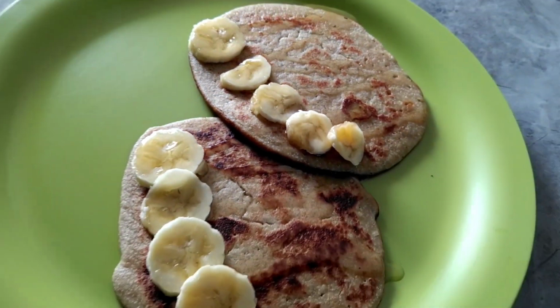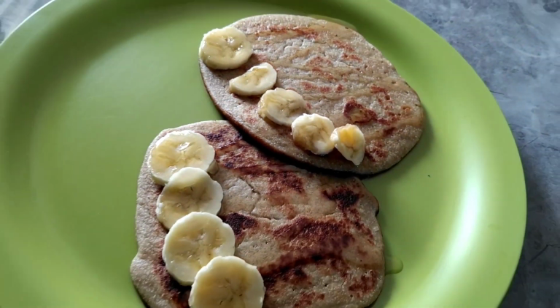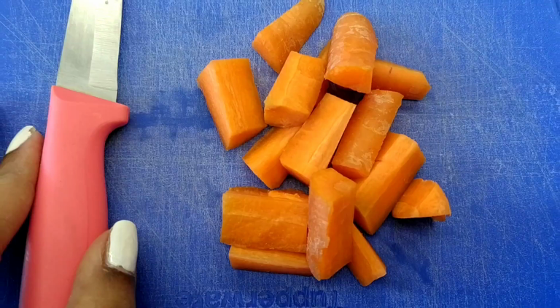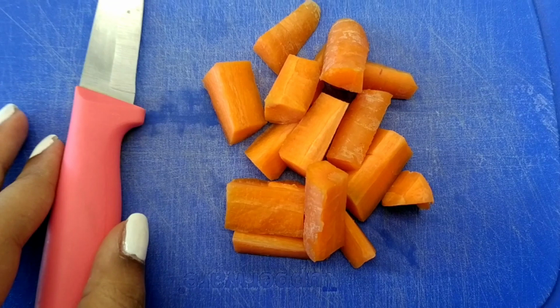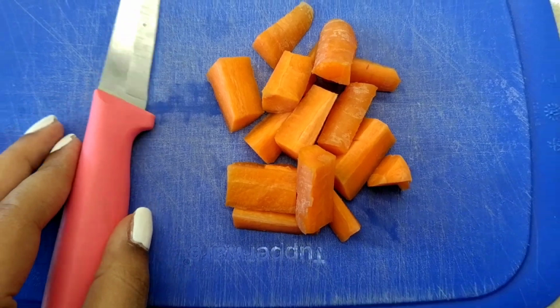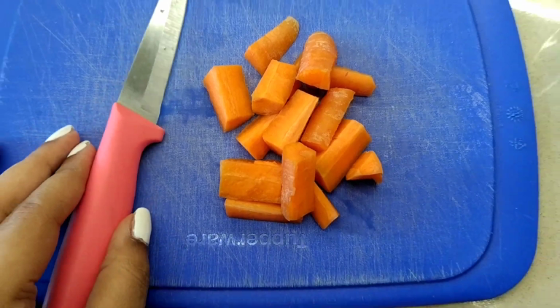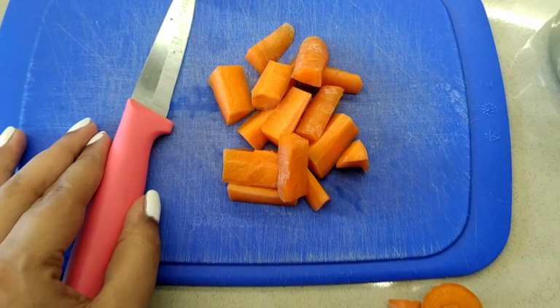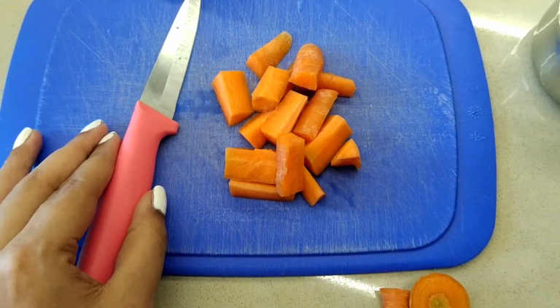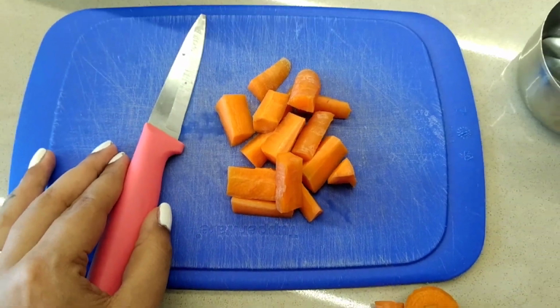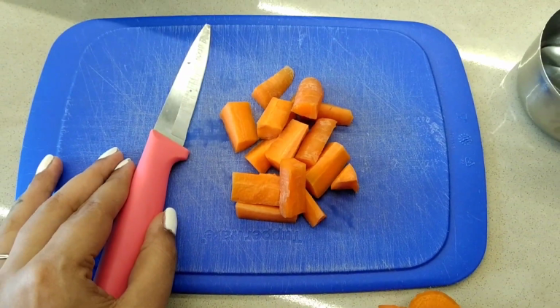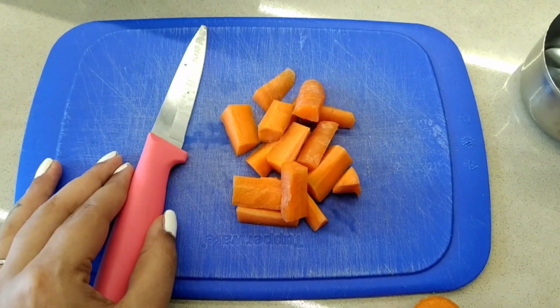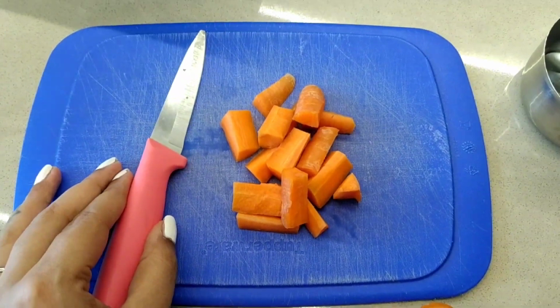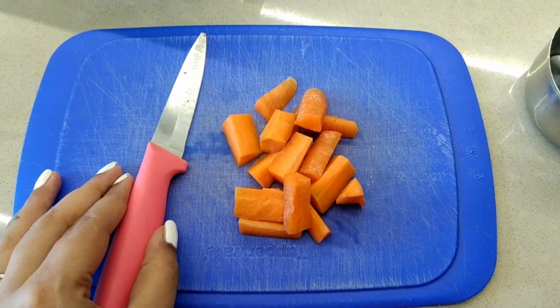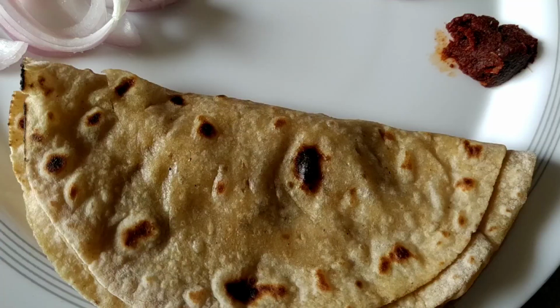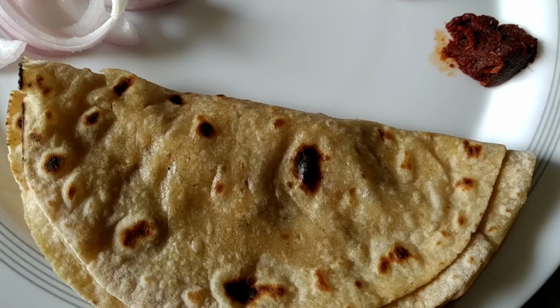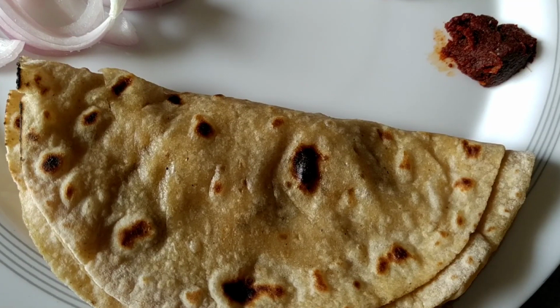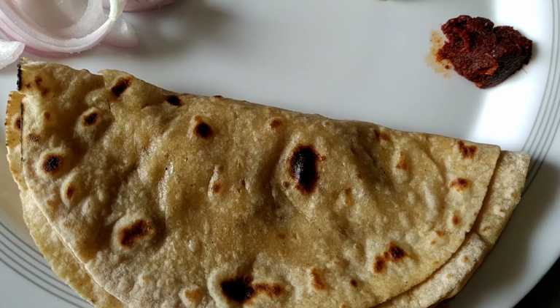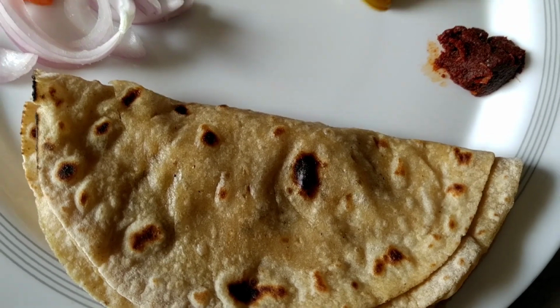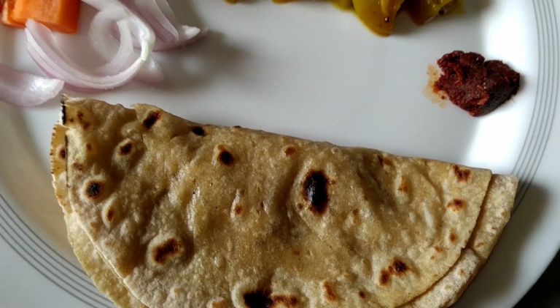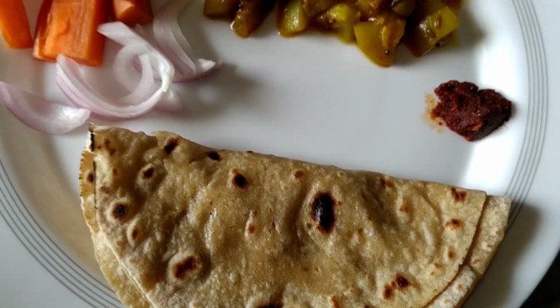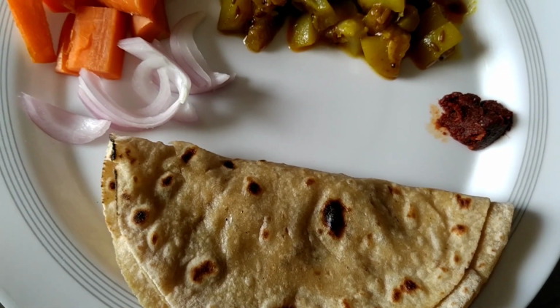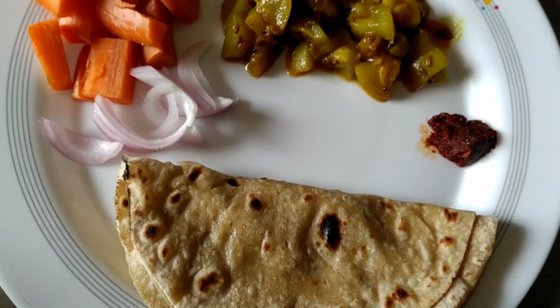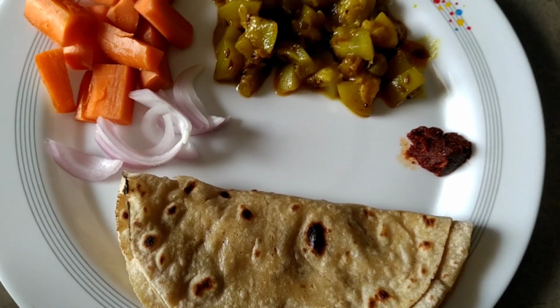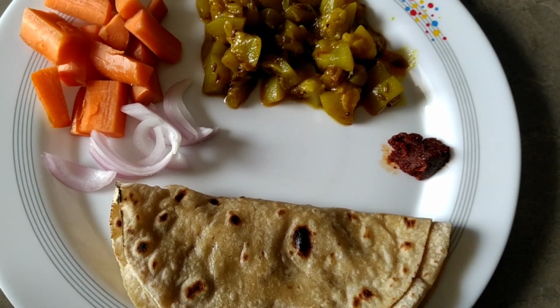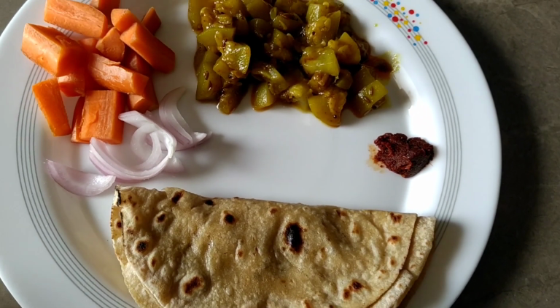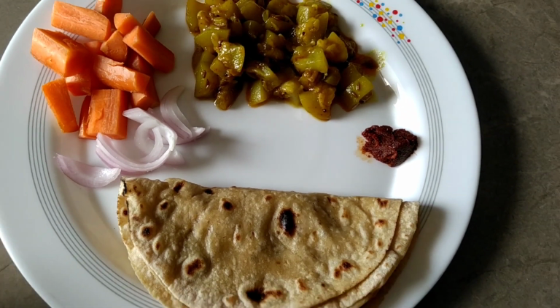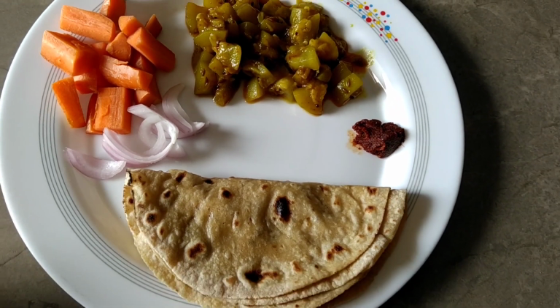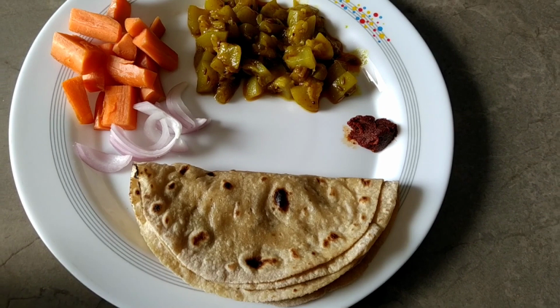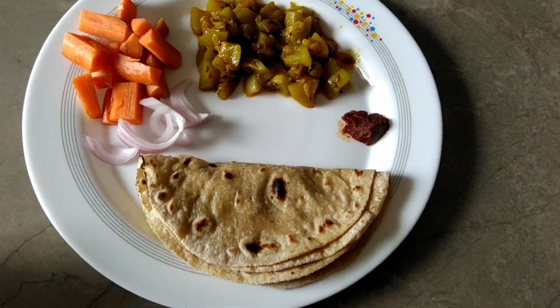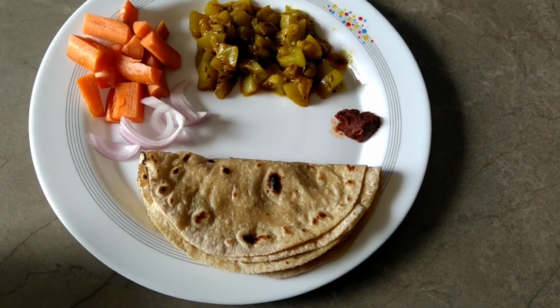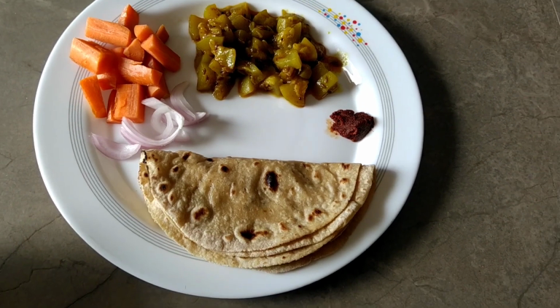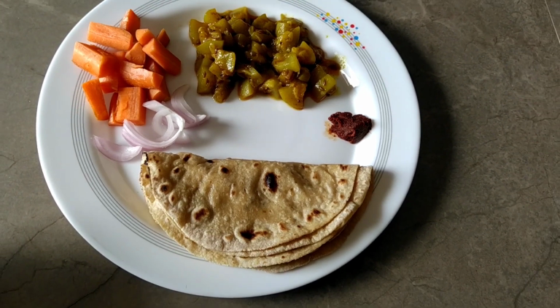For lunch I chopped some carrot and onion for salad and I had a sabzi roti with some garlic chutney. Didn't feel like having dal.